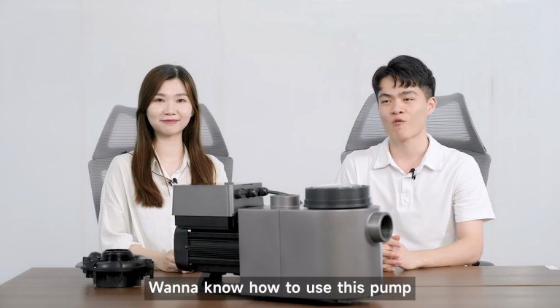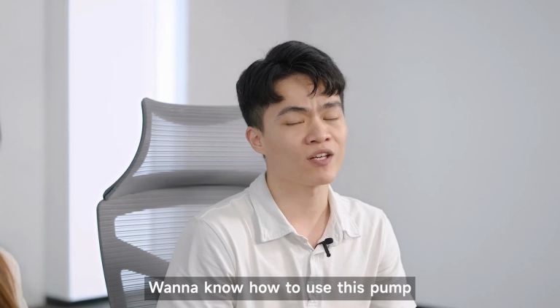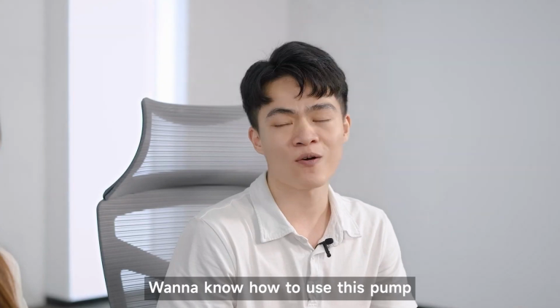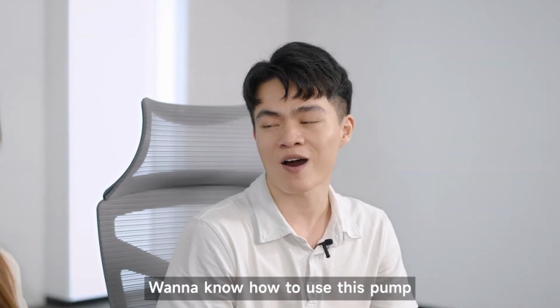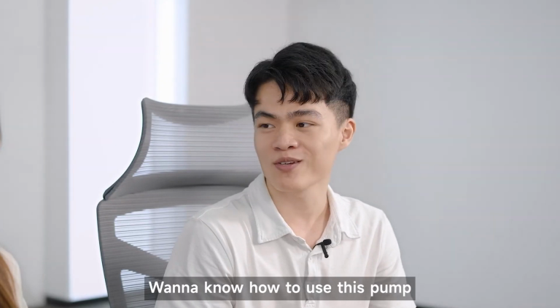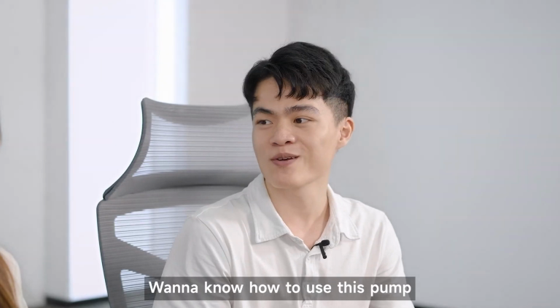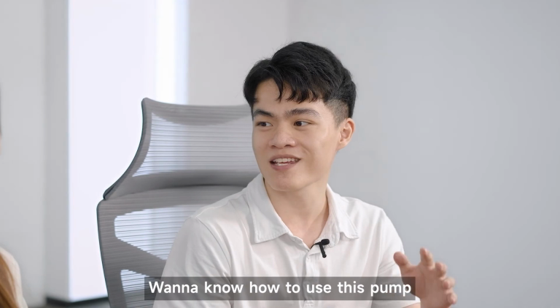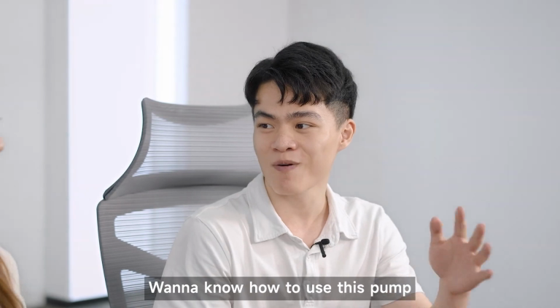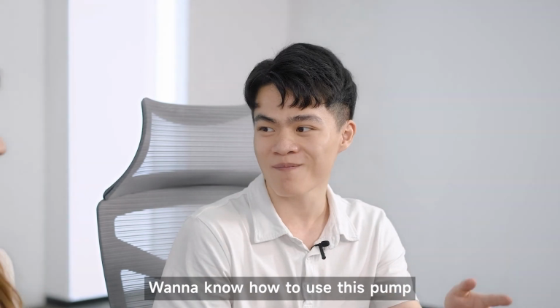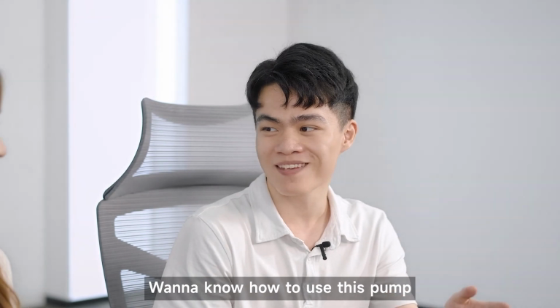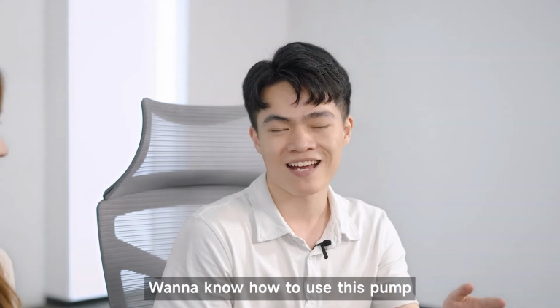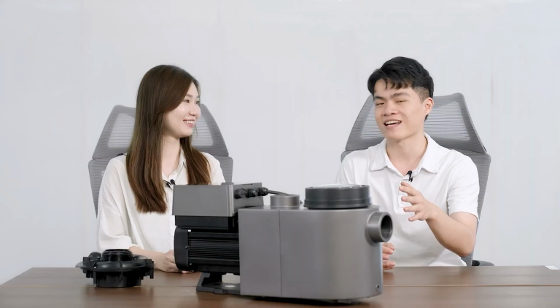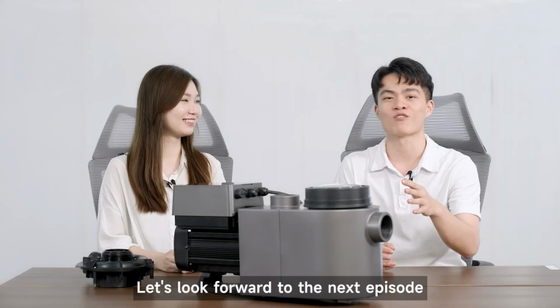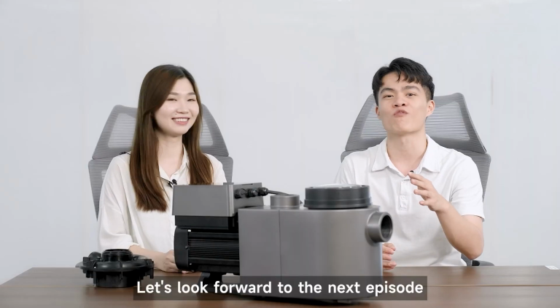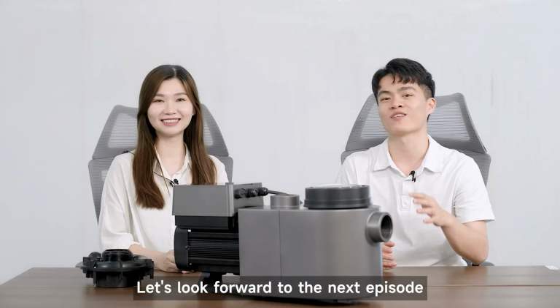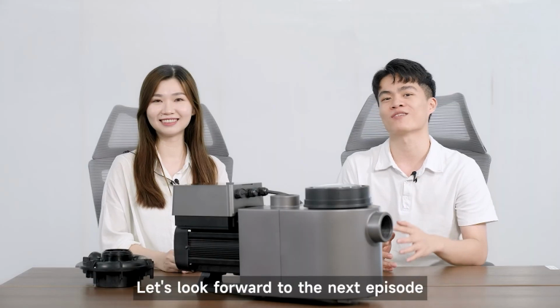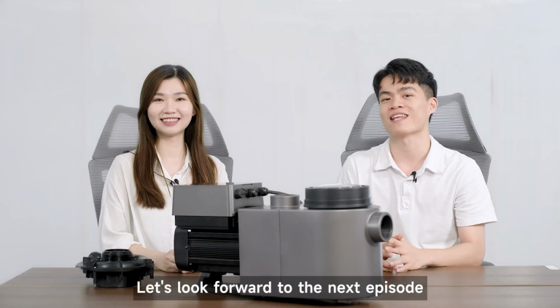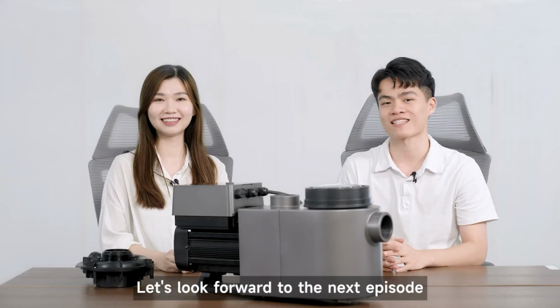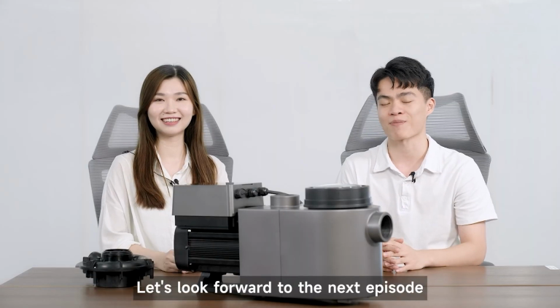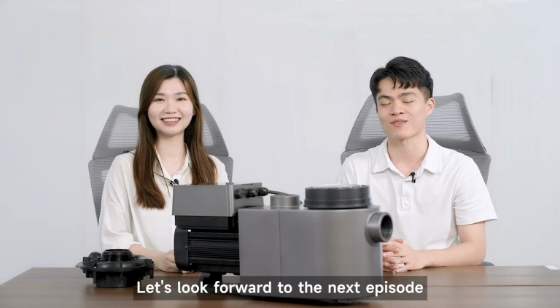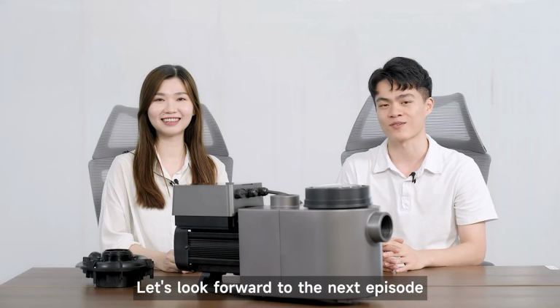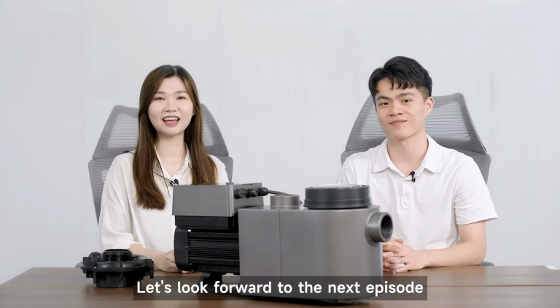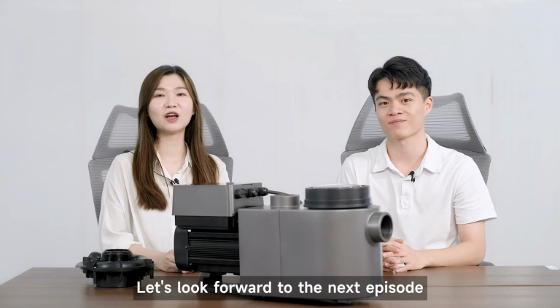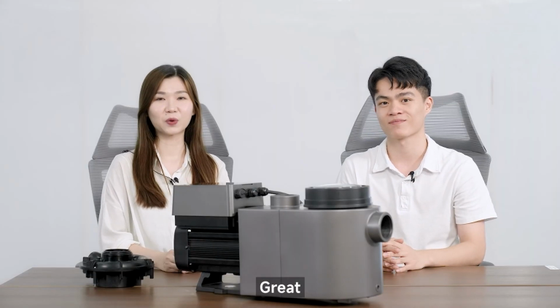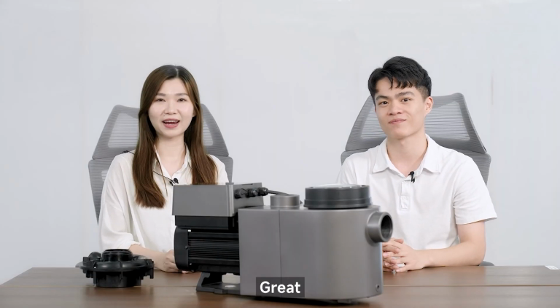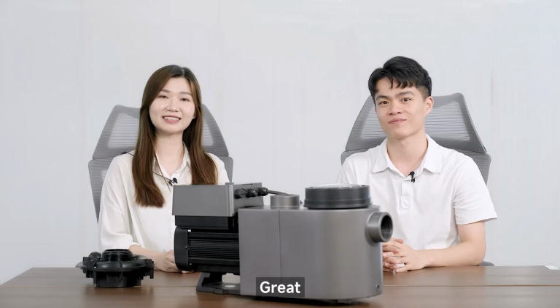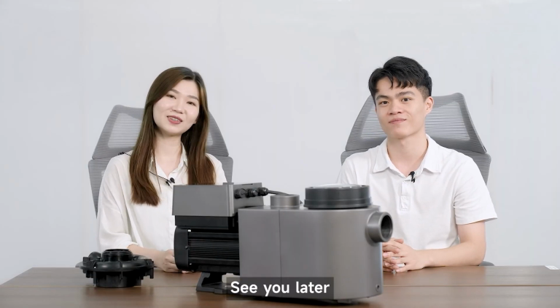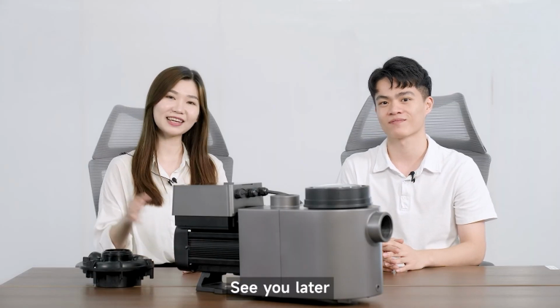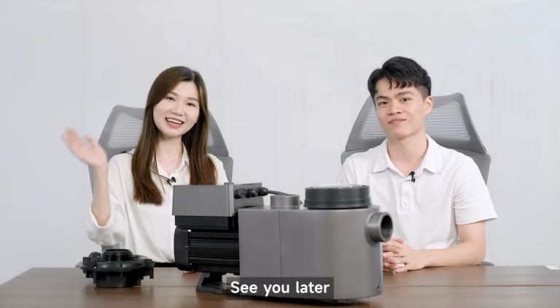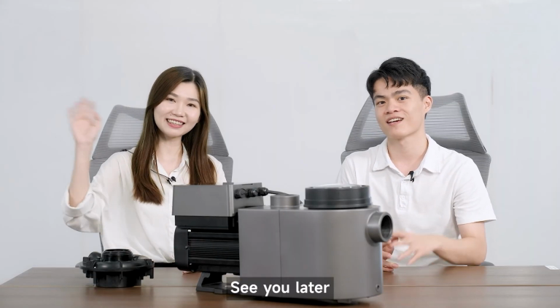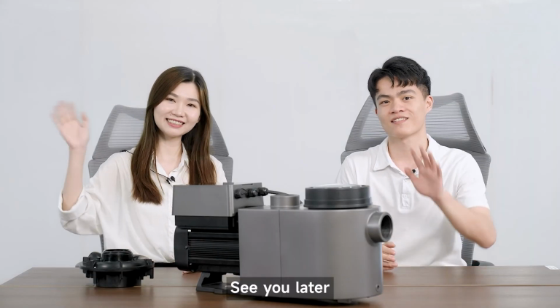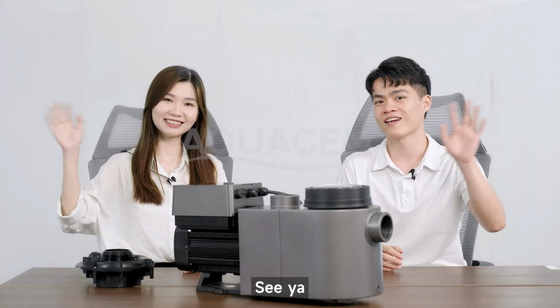Want to know how to use this pump? Let's look forward to the next episode. See you later. See ya.